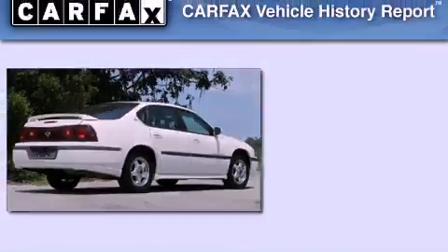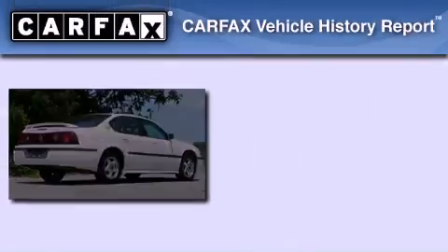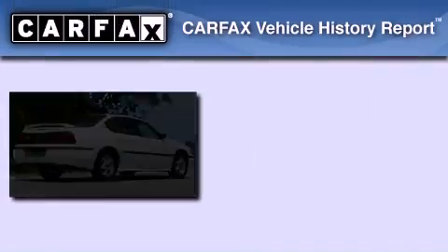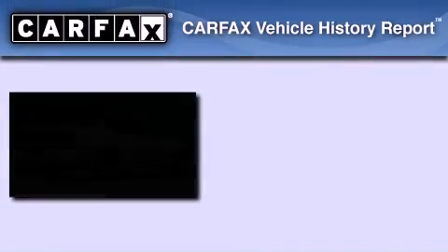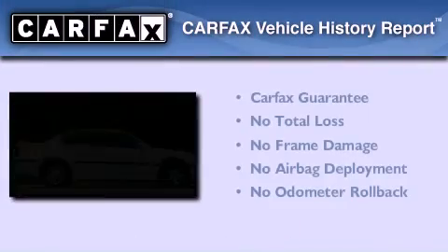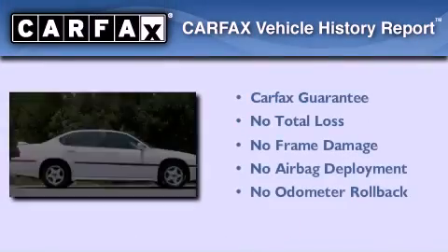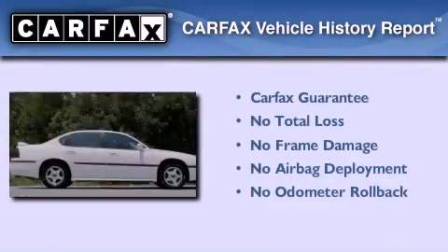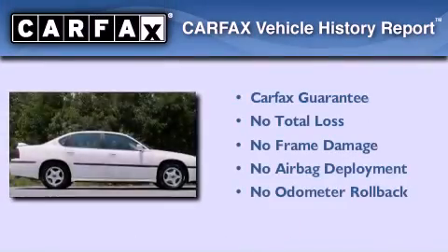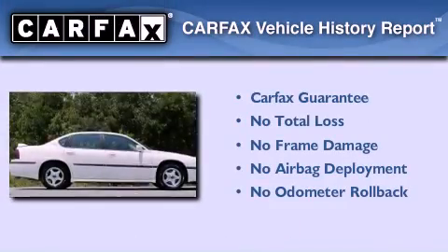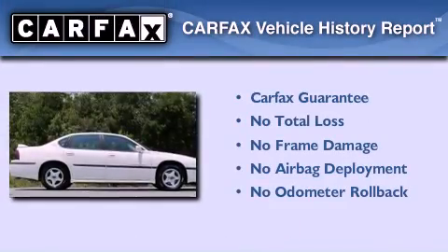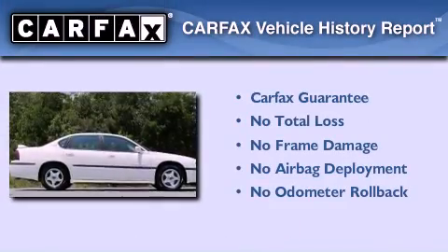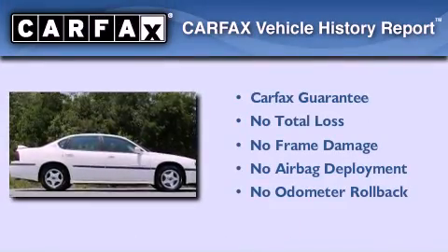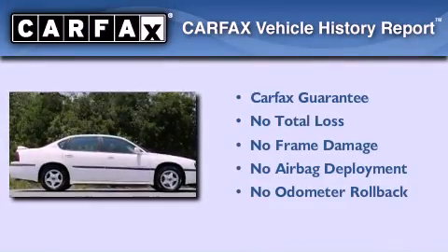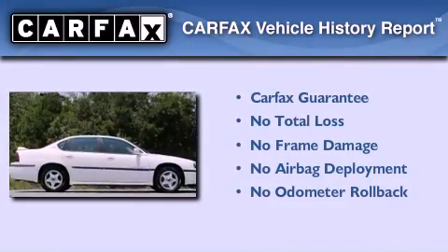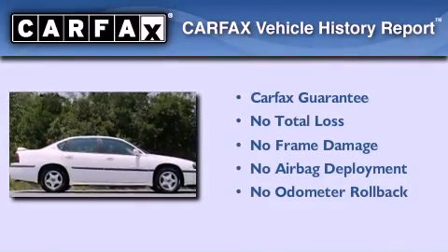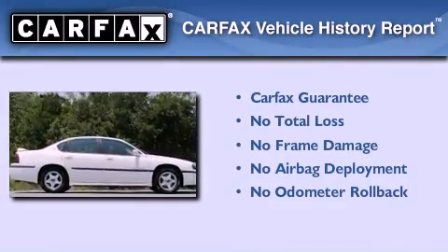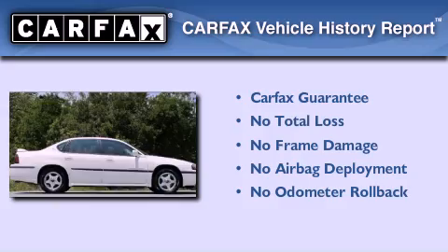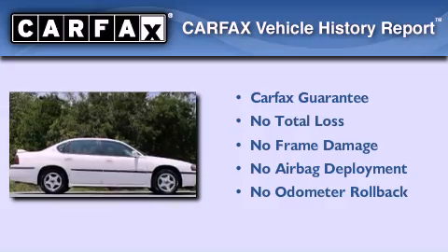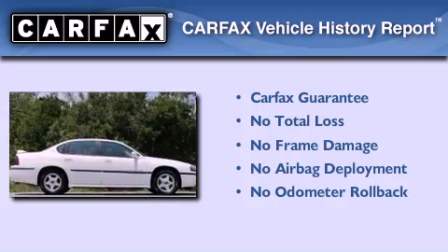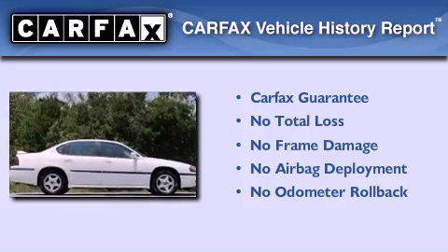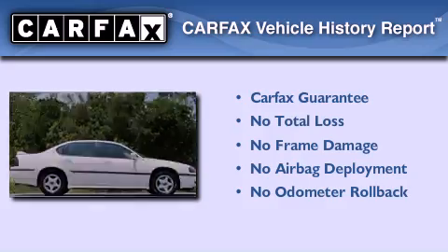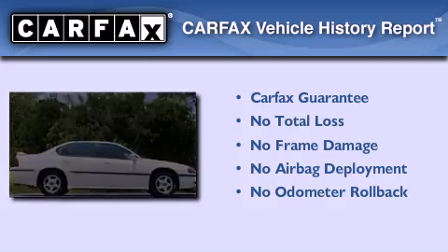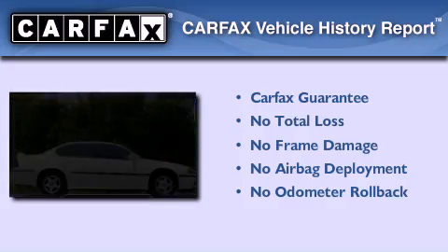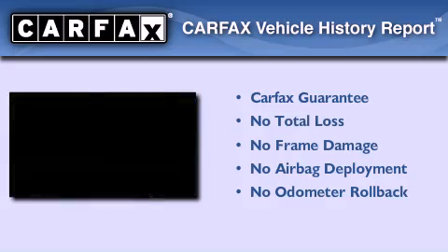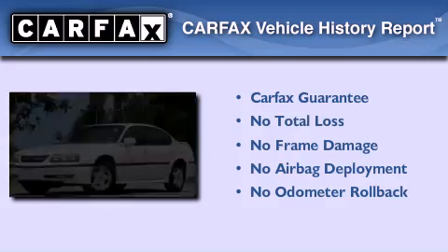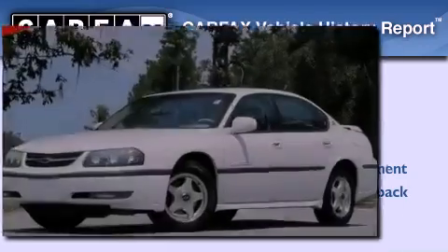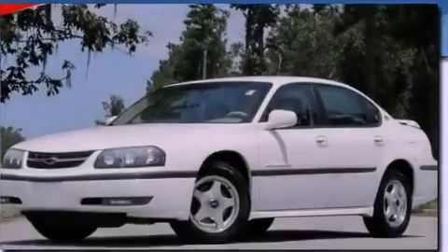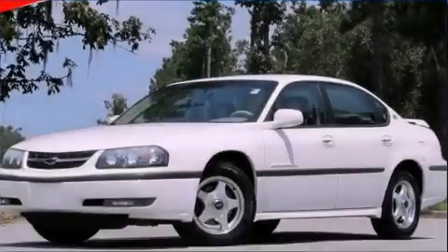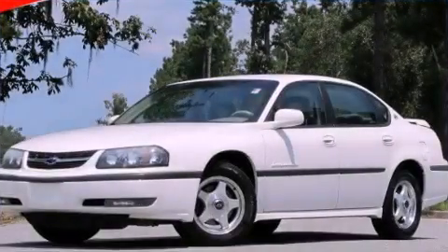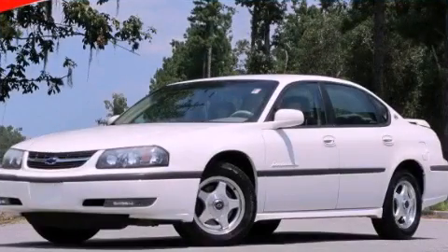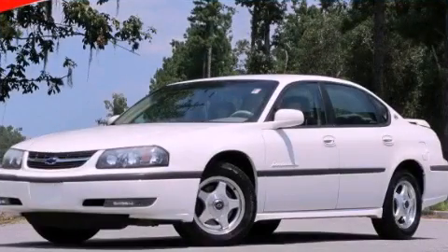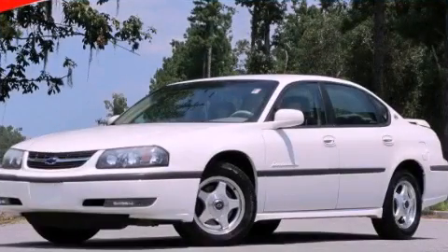Not to mention that this Chevrolet qualifies for the Carfax Buyback Guarantee. Contact us today to arrange your test drive.